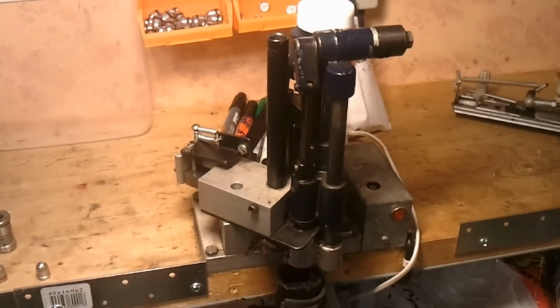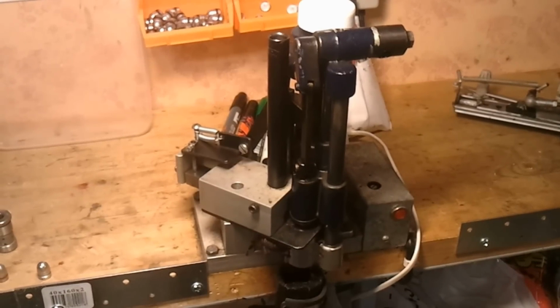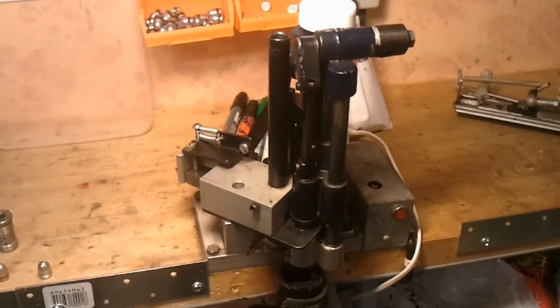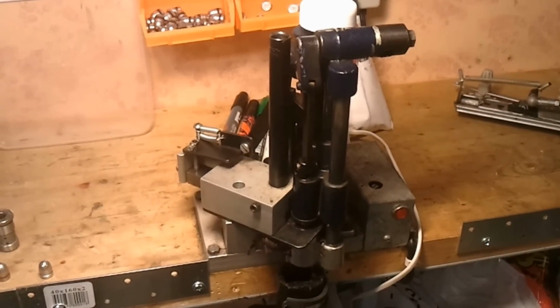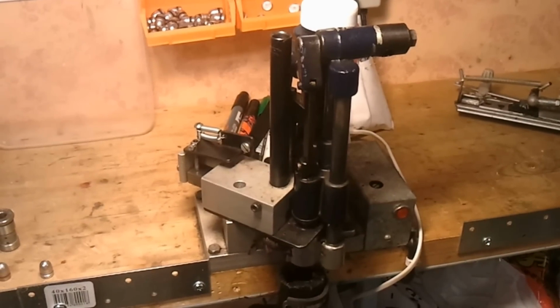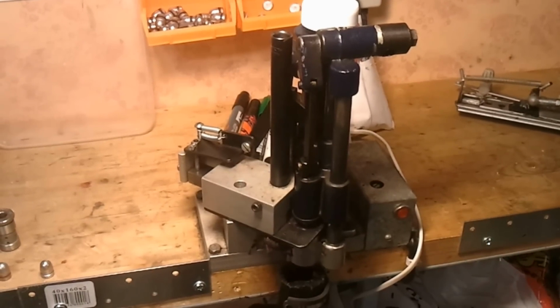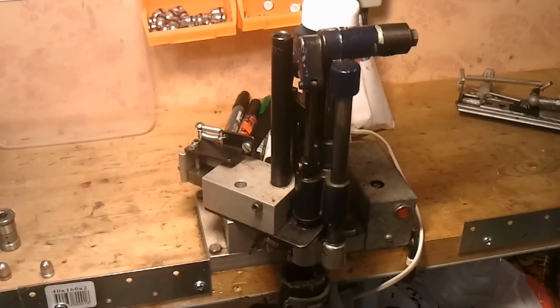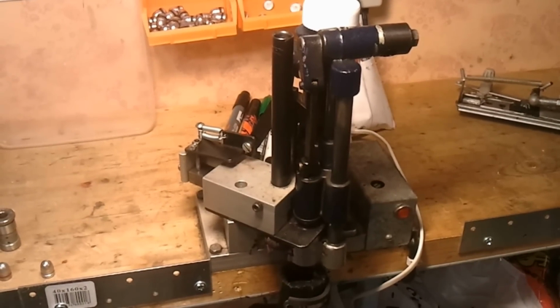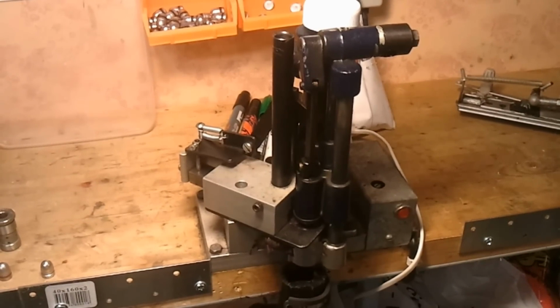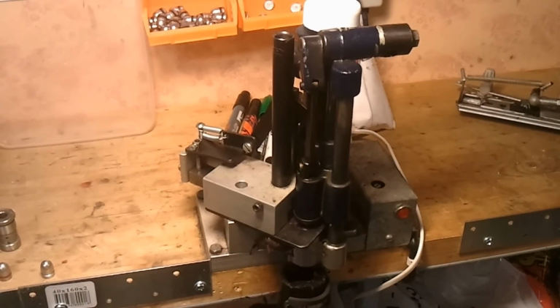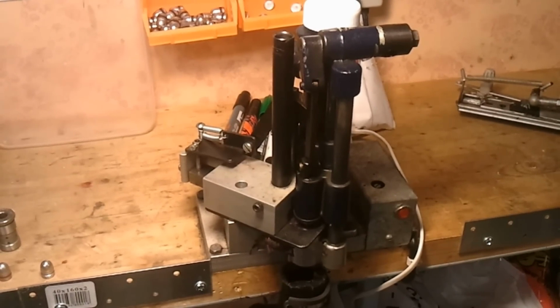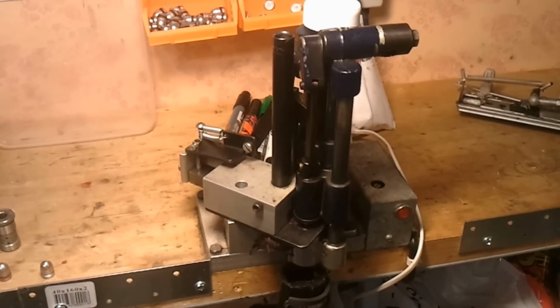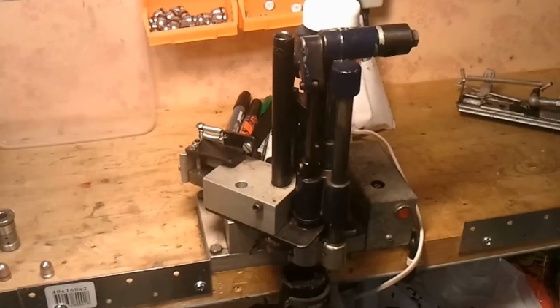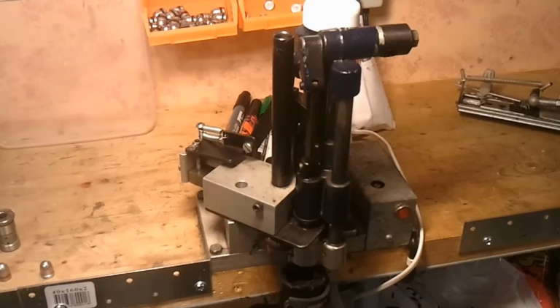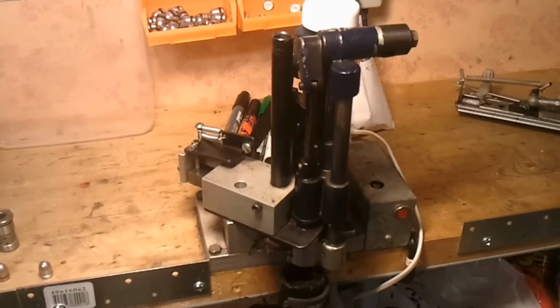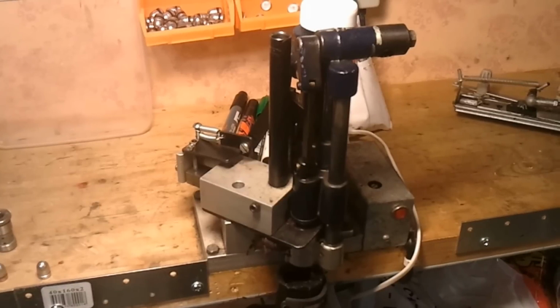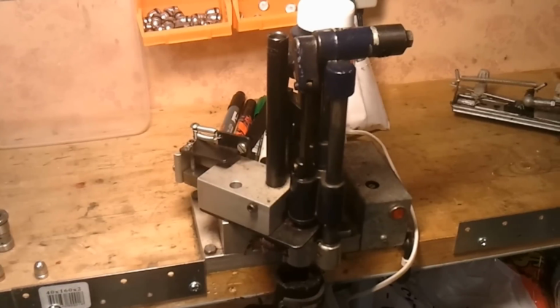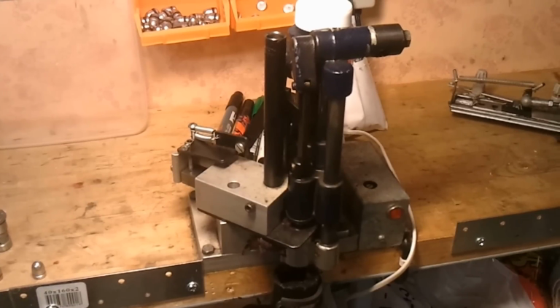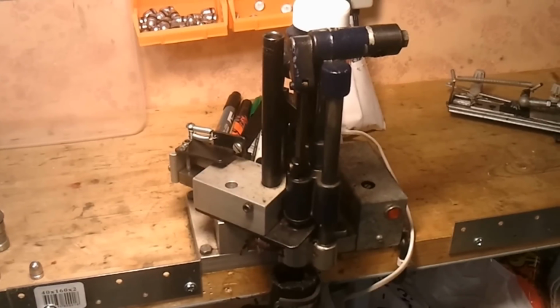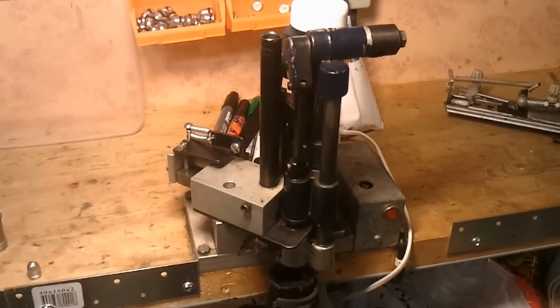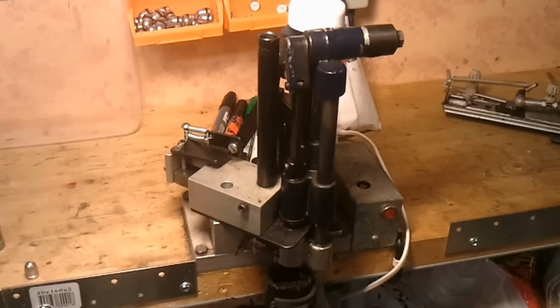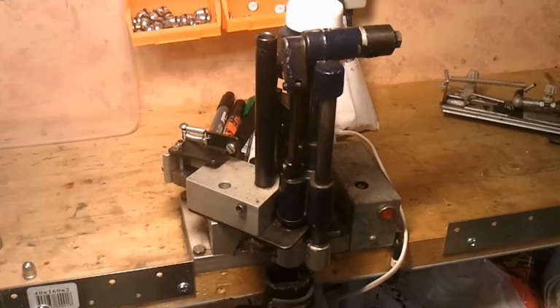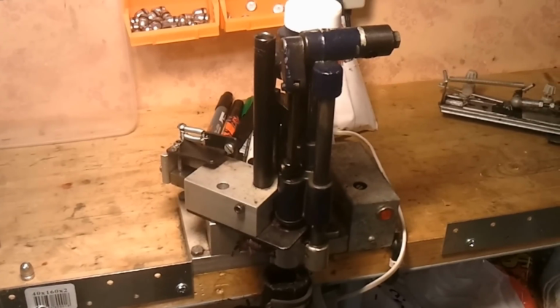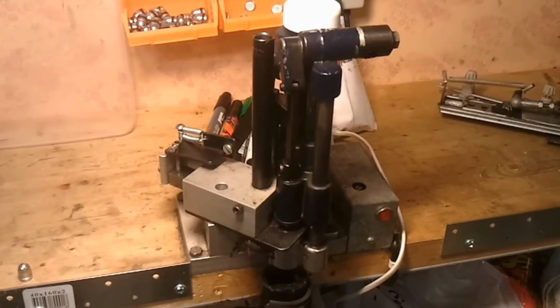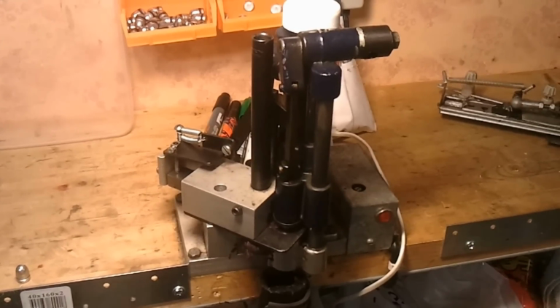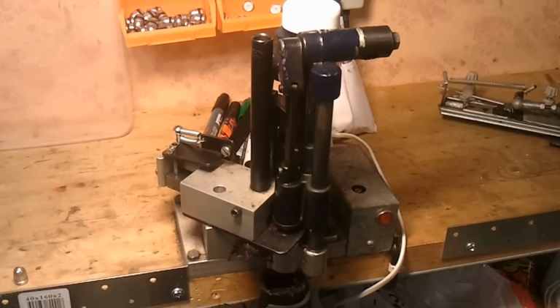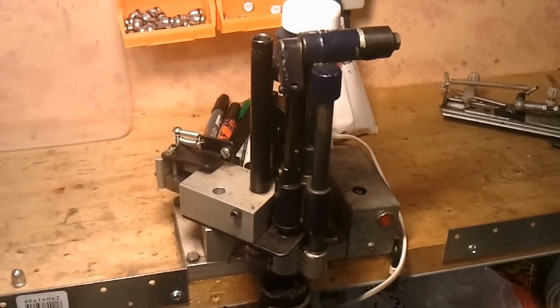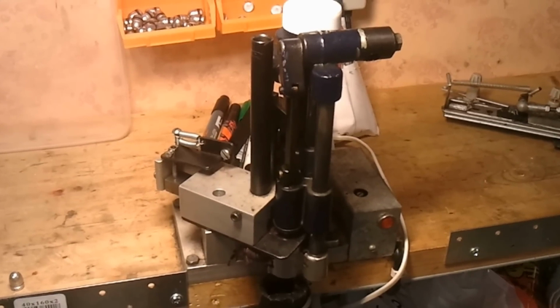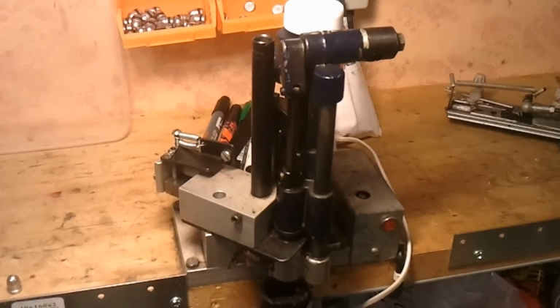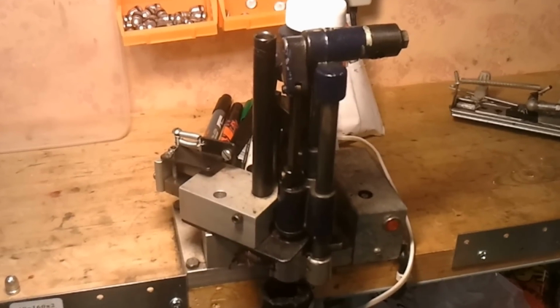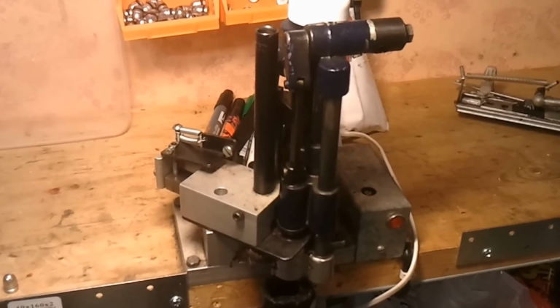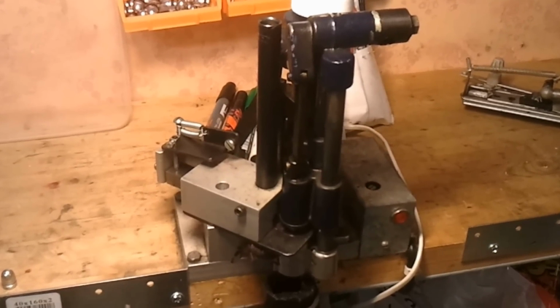Howdy mates. This is a star sizer. Is this something you need when you cast bullets?